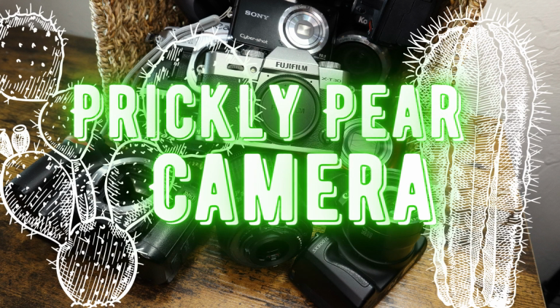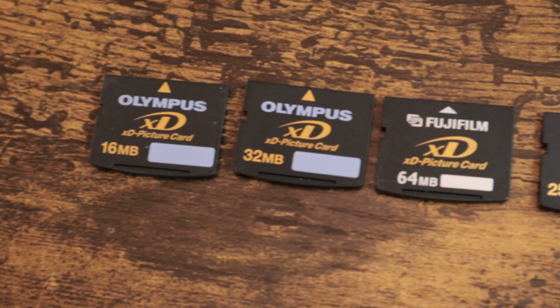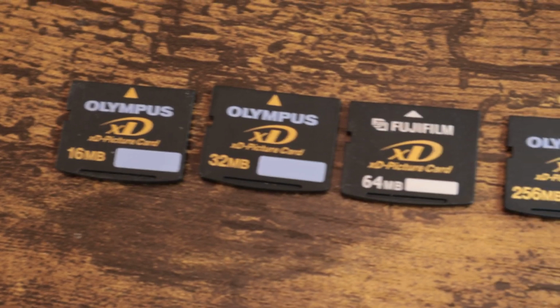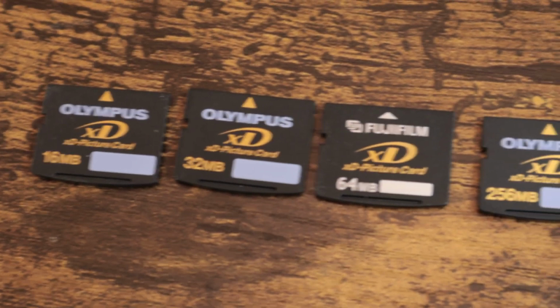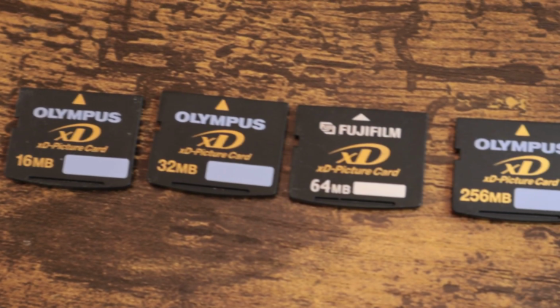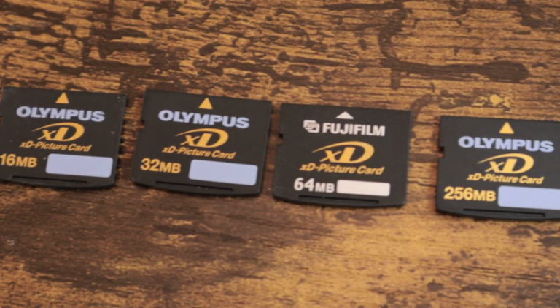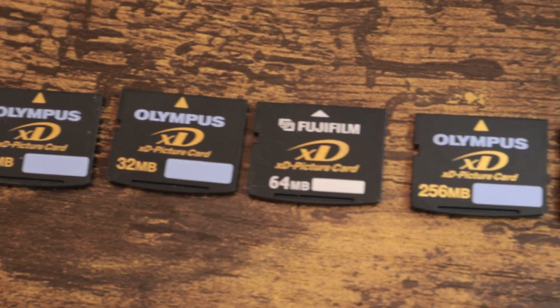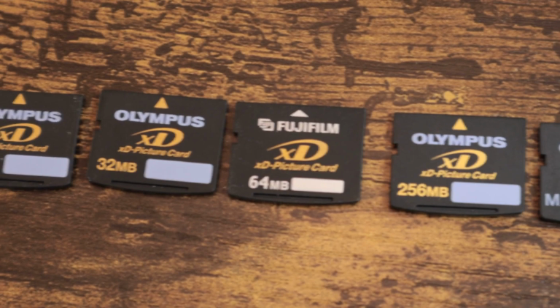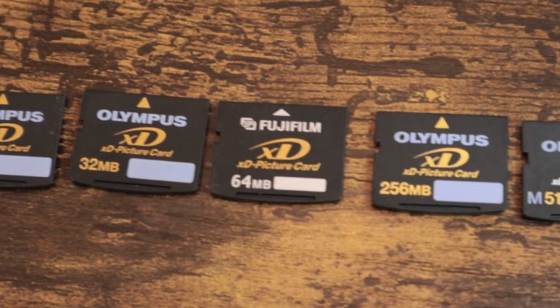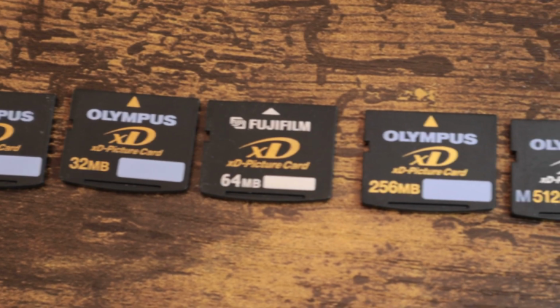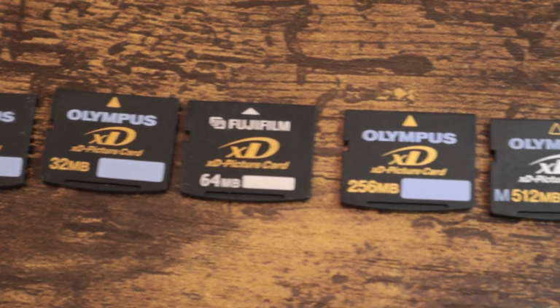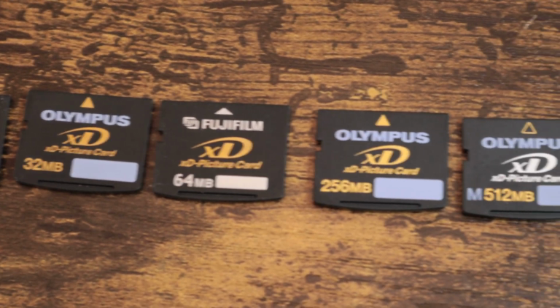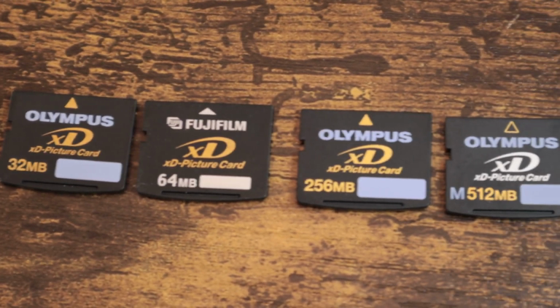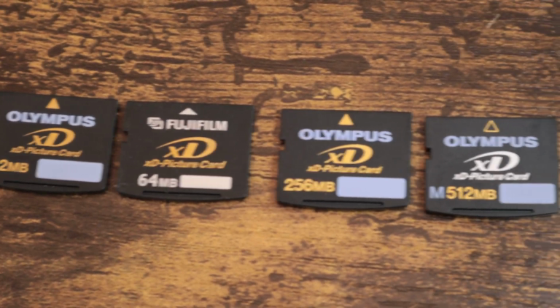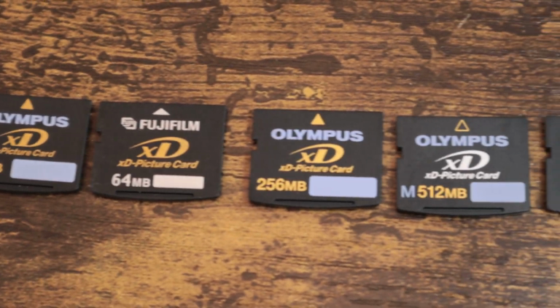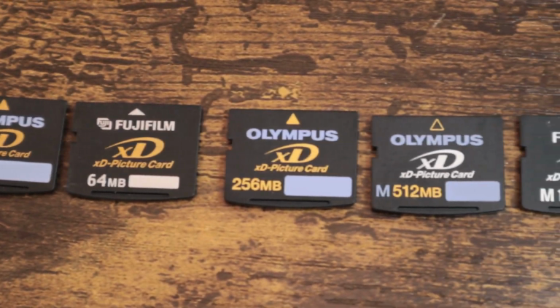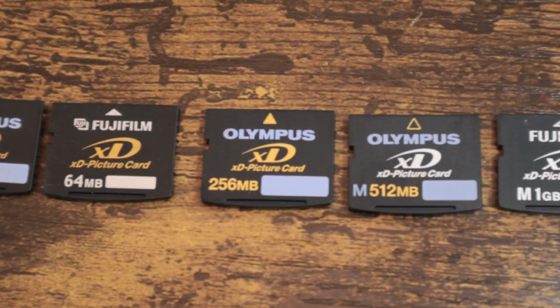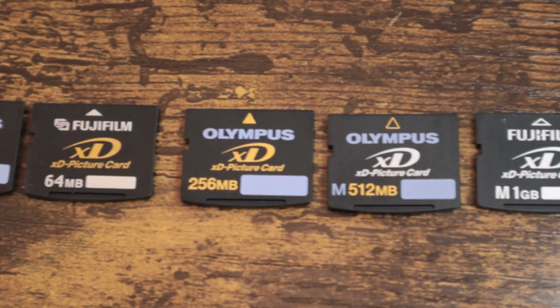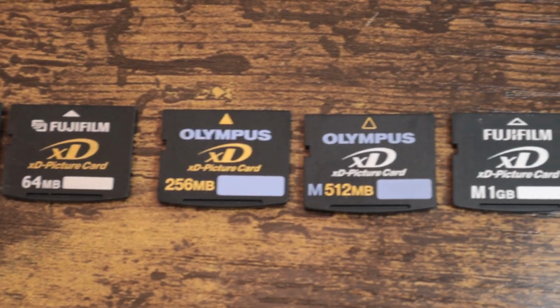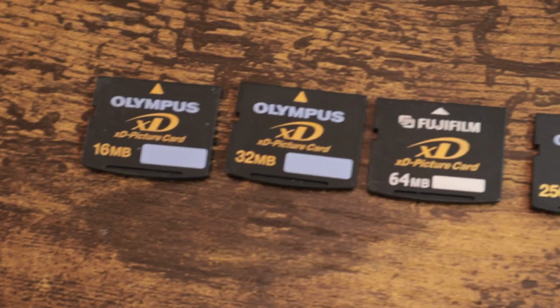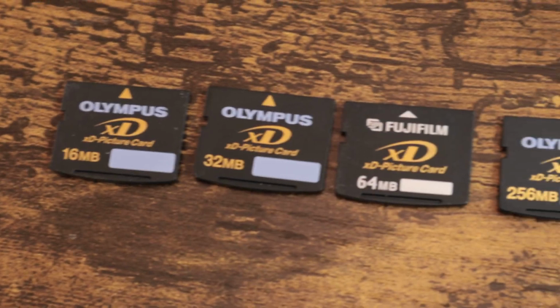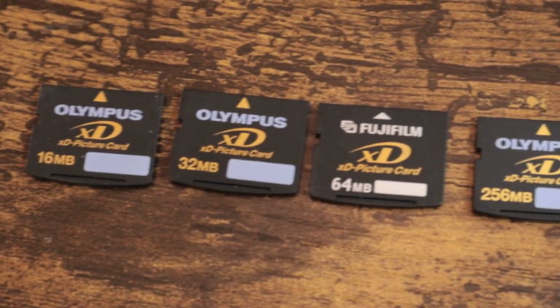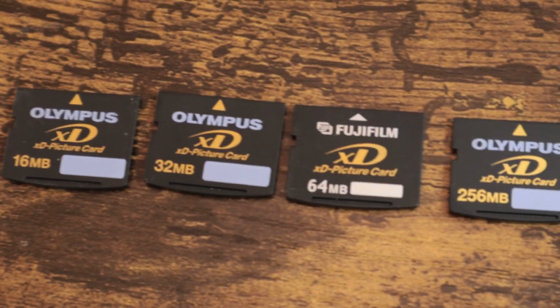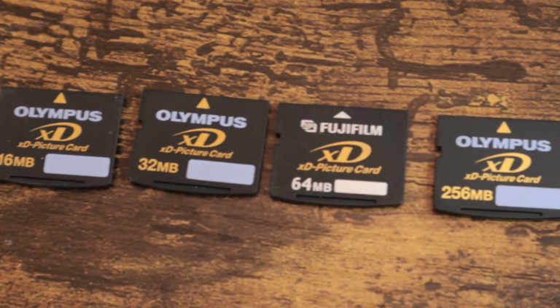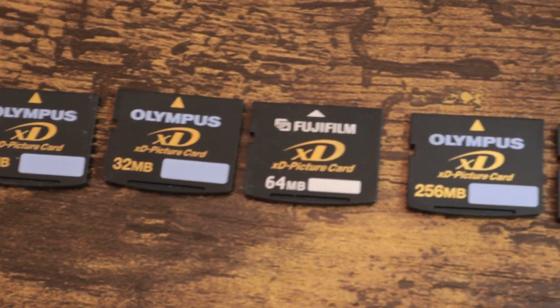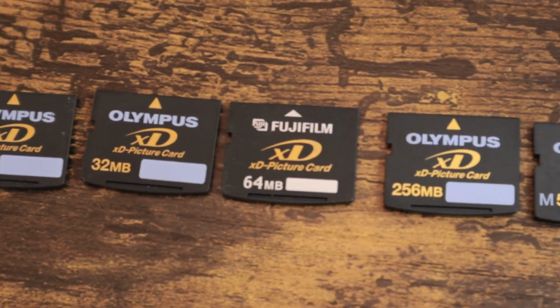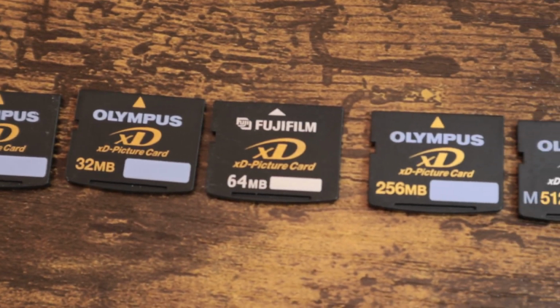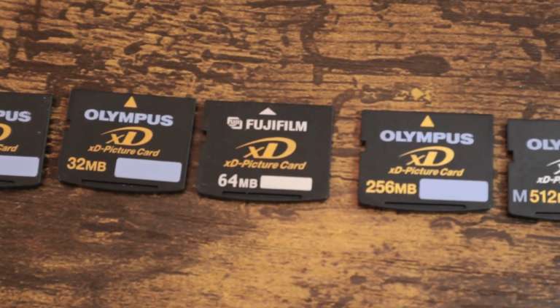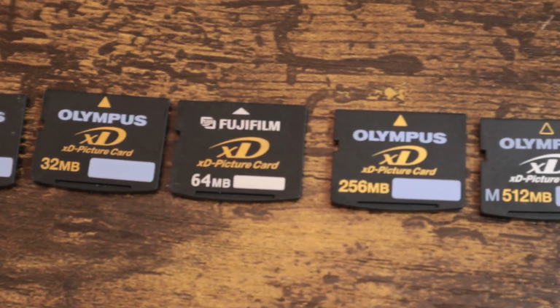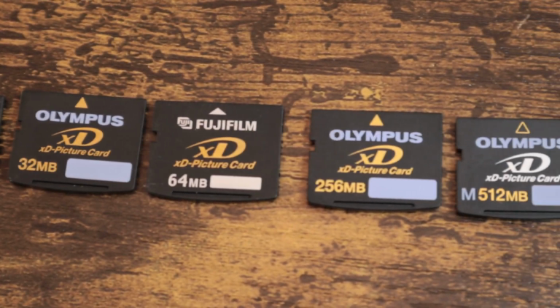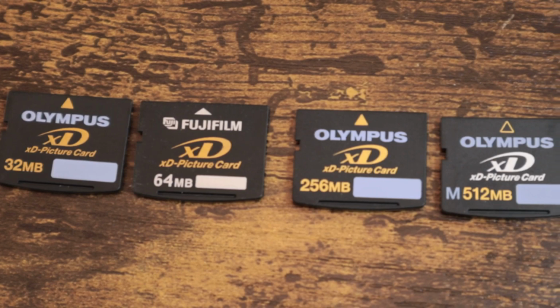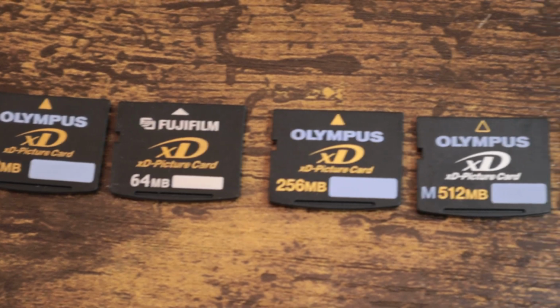Hi, Kevin from Prickly Pear Camera here. I've been in the camera business for 15 years and bought and sold thousands of cameras, camcorders, and lenses.